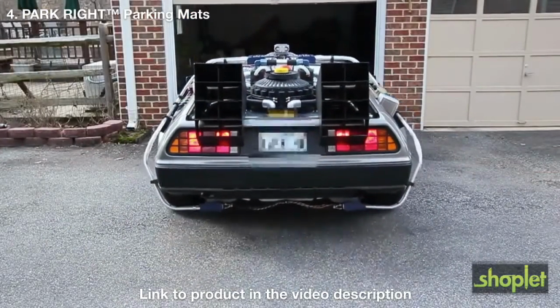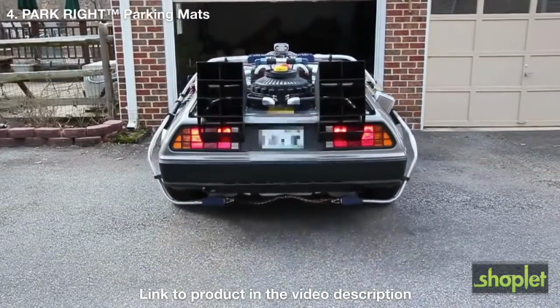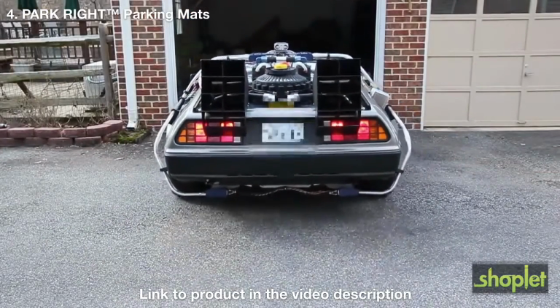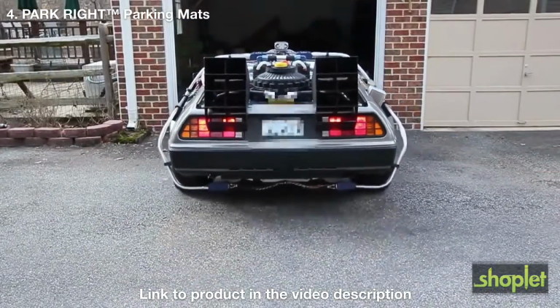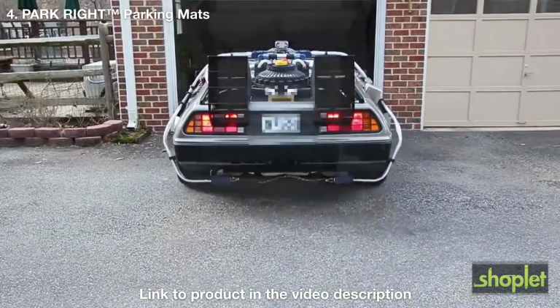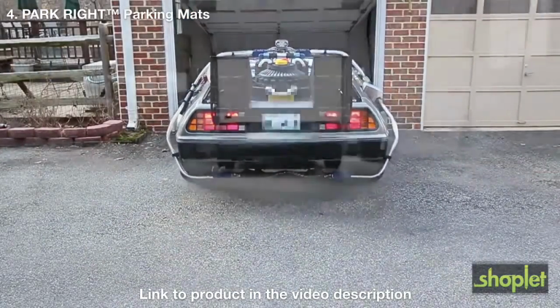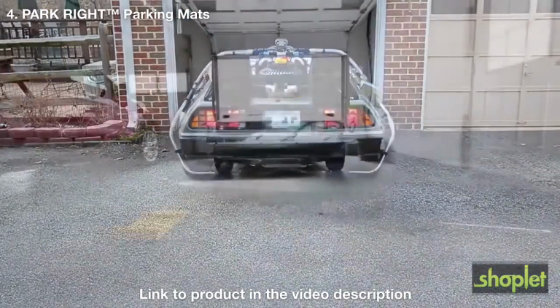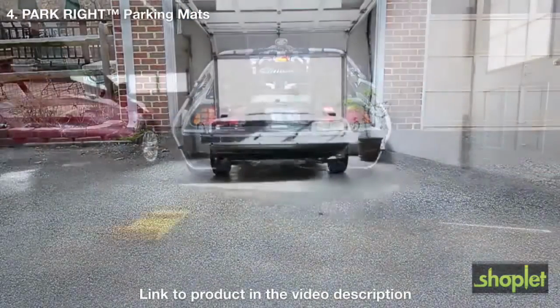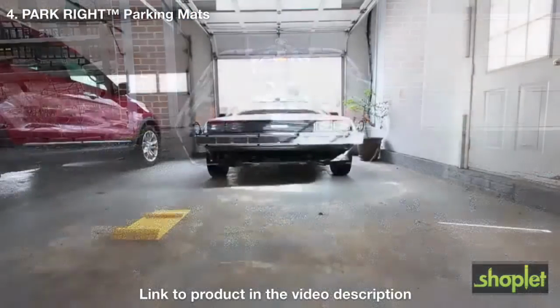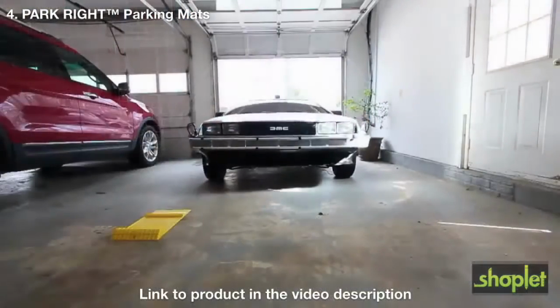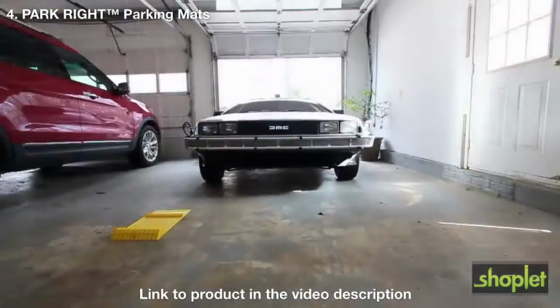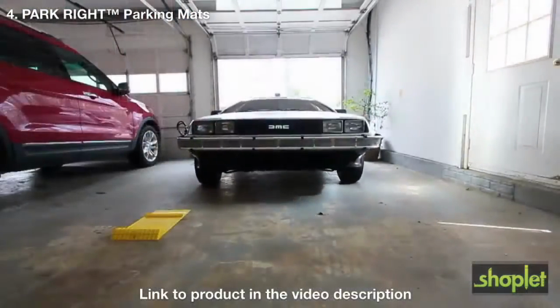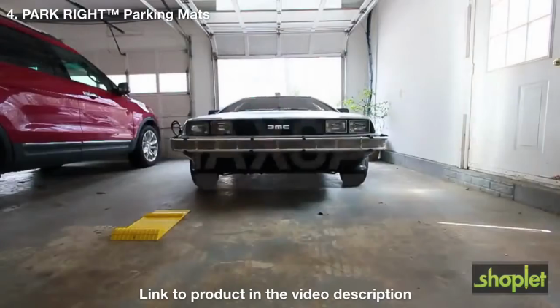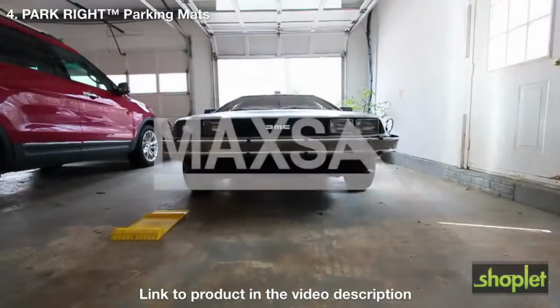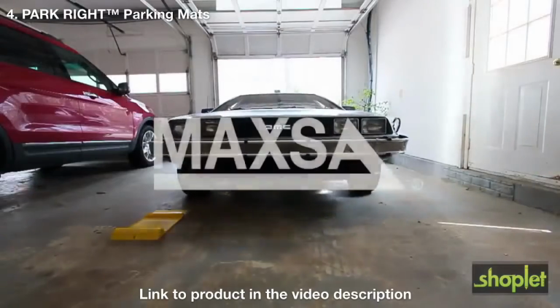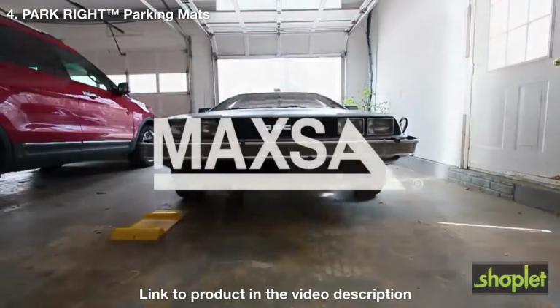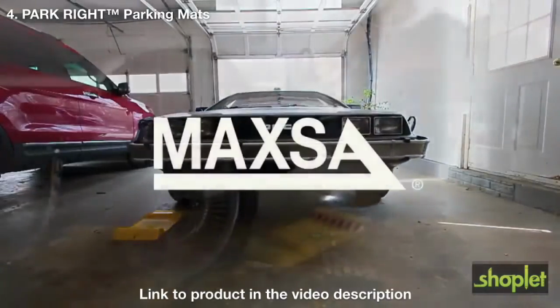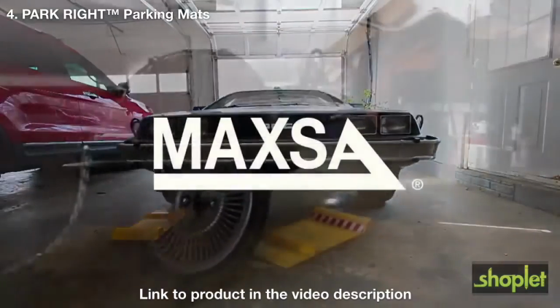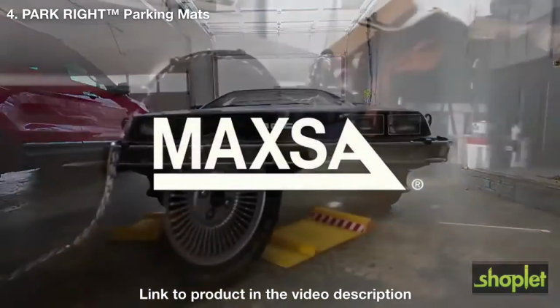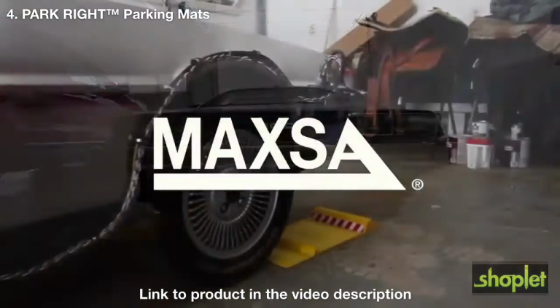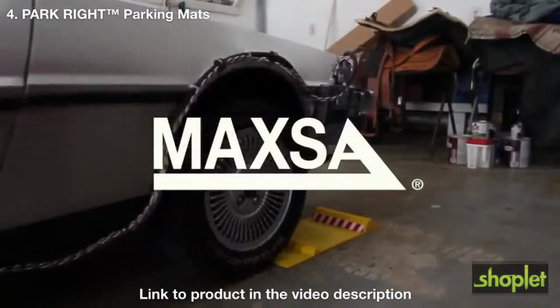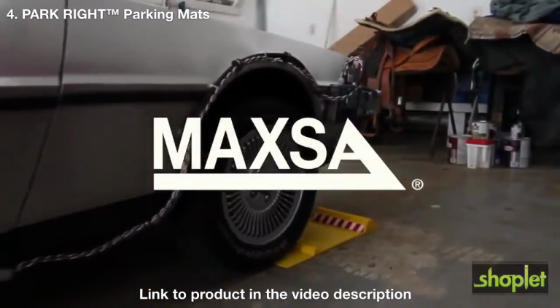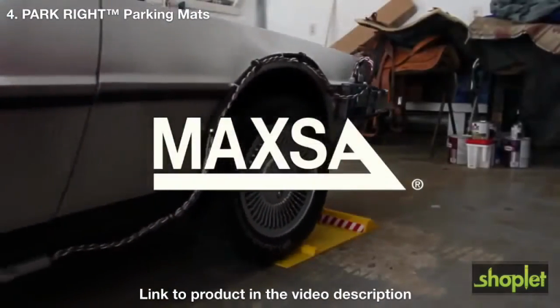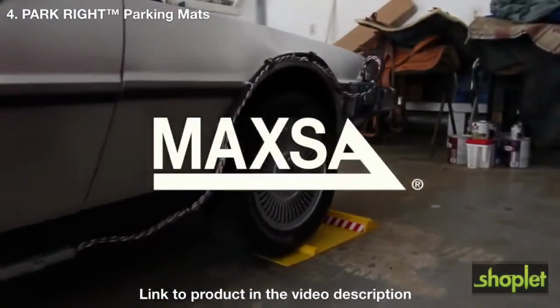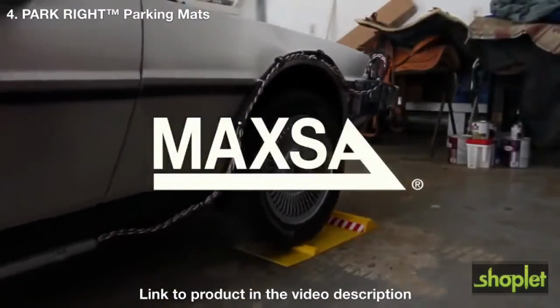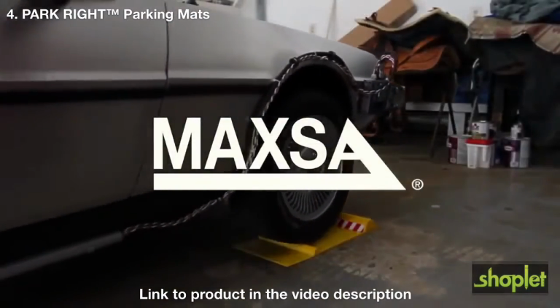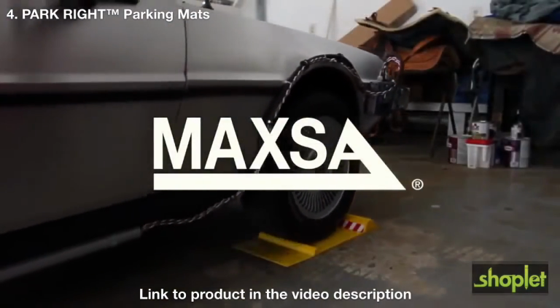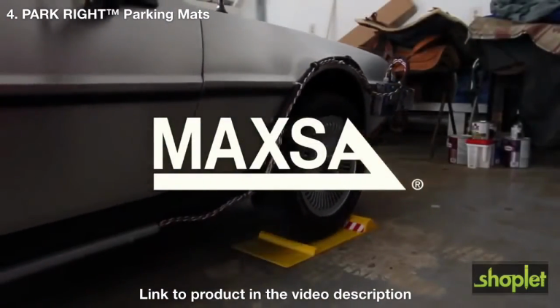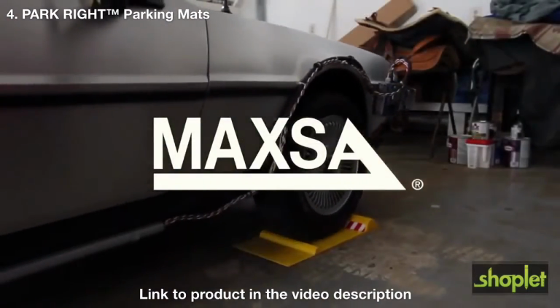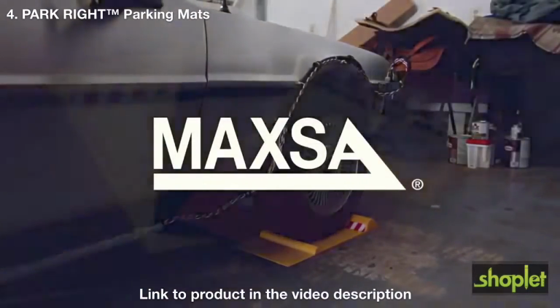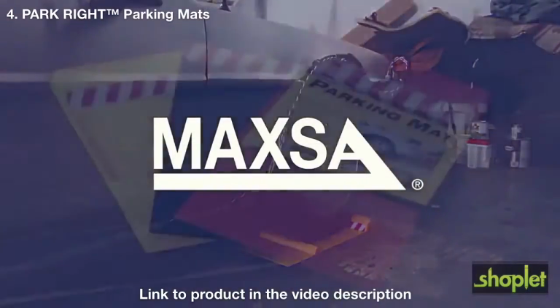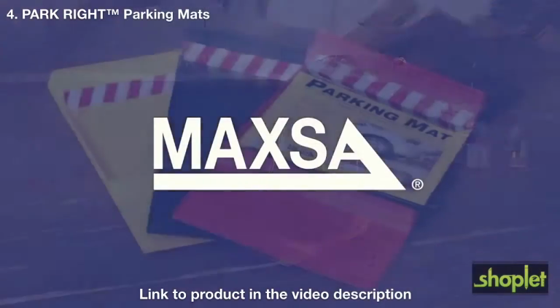Or time machine — just ask Marty McFly. ParkRite parking mat, designed by Maxa.